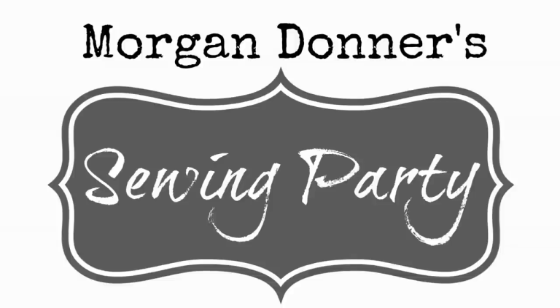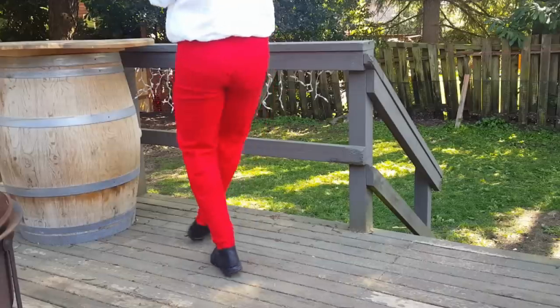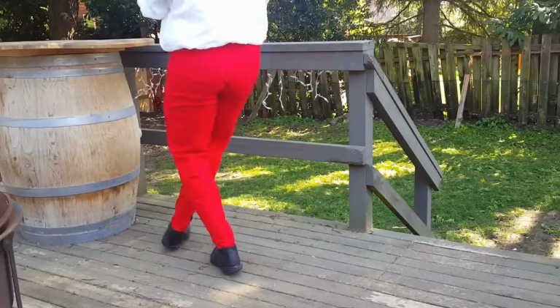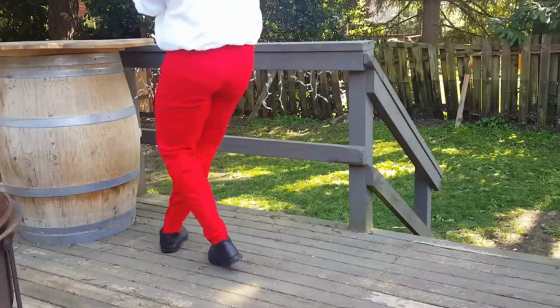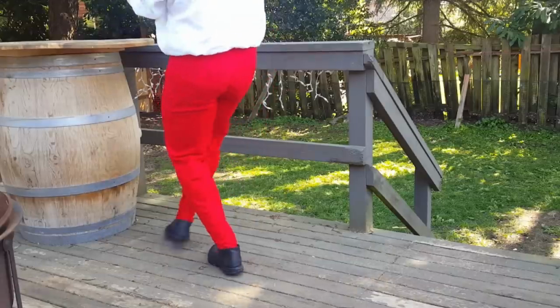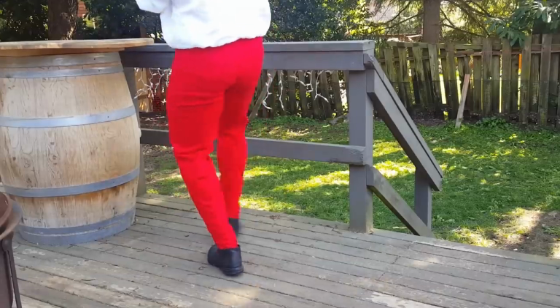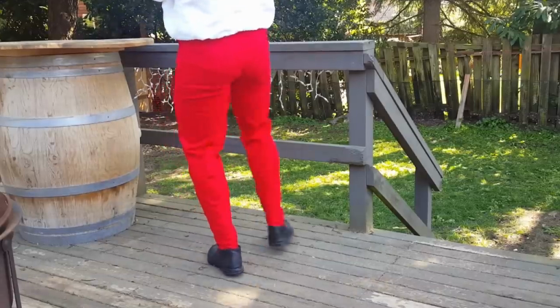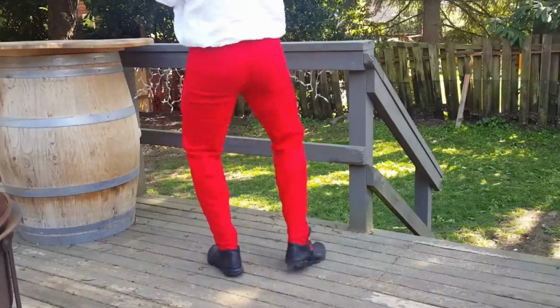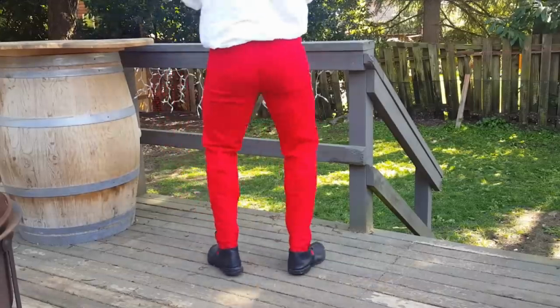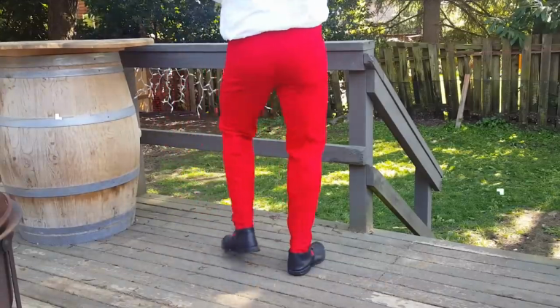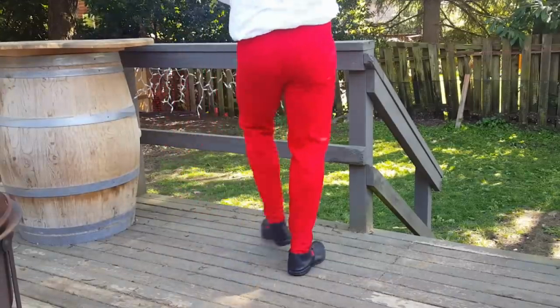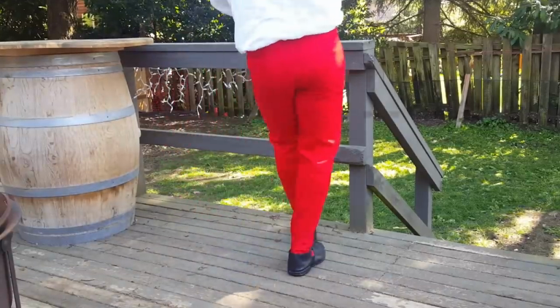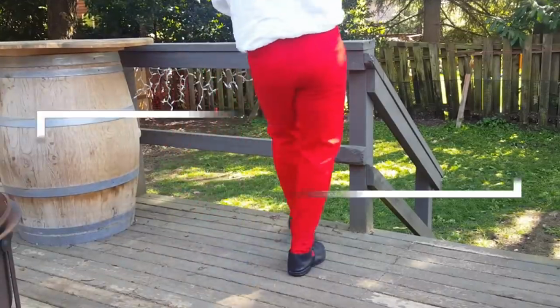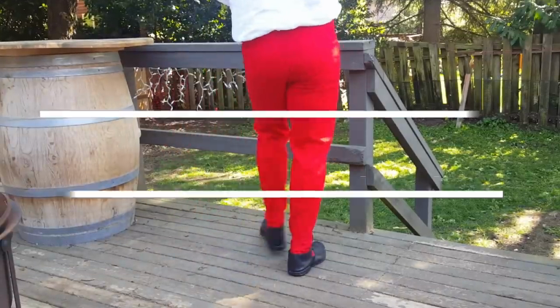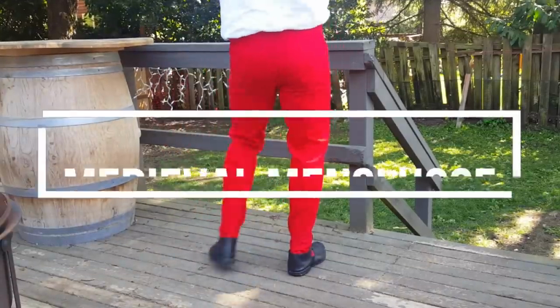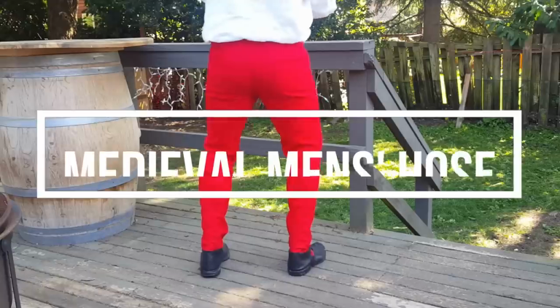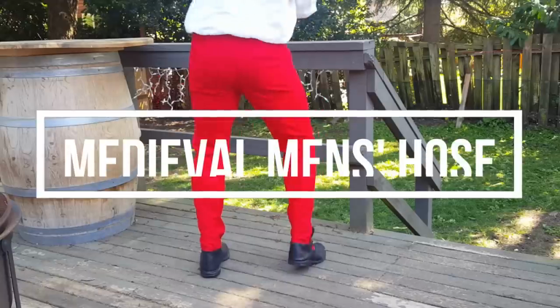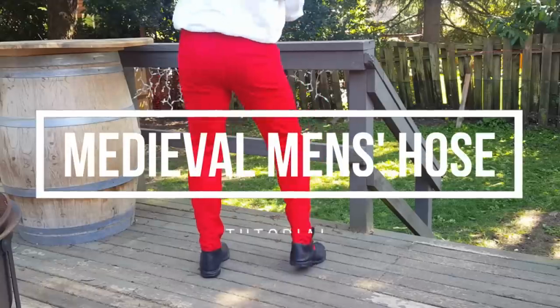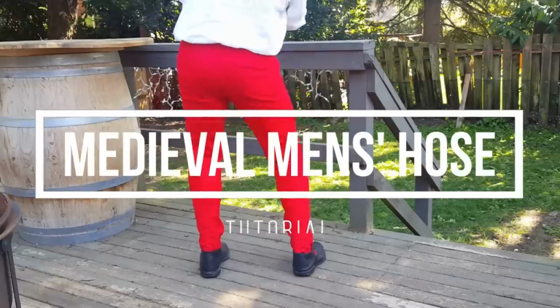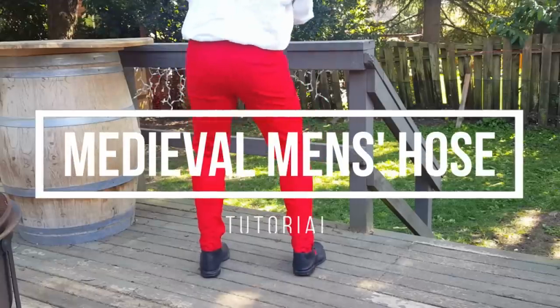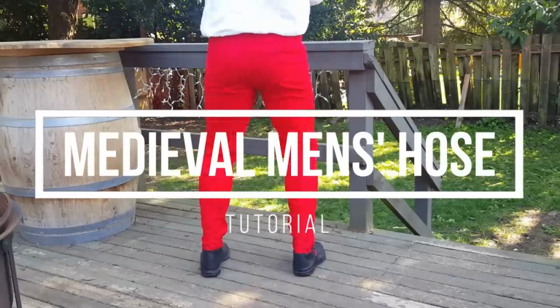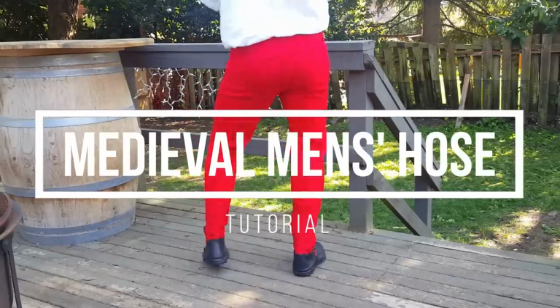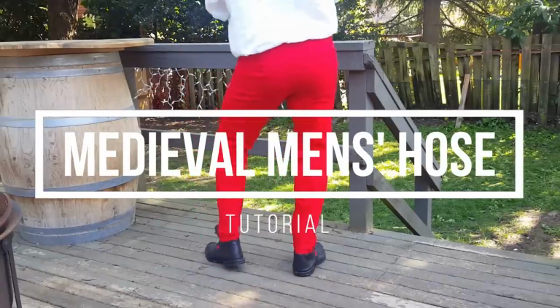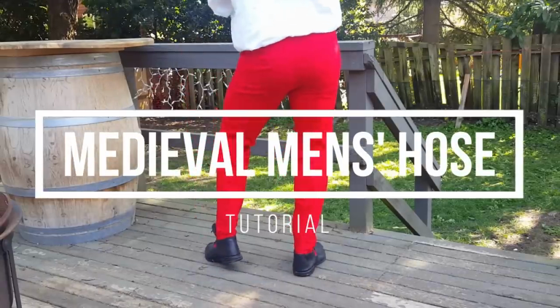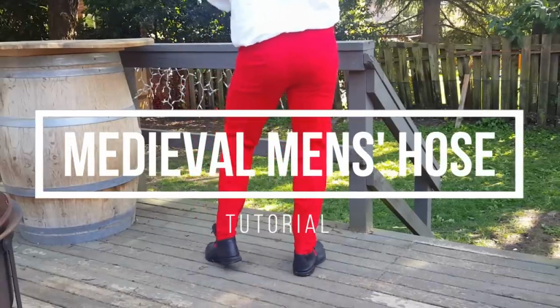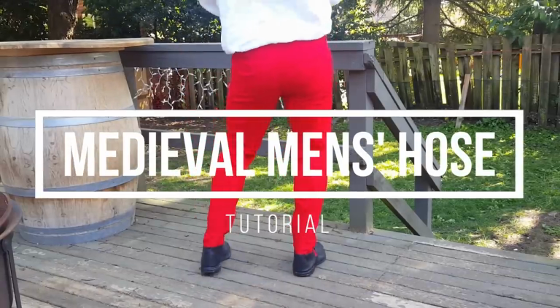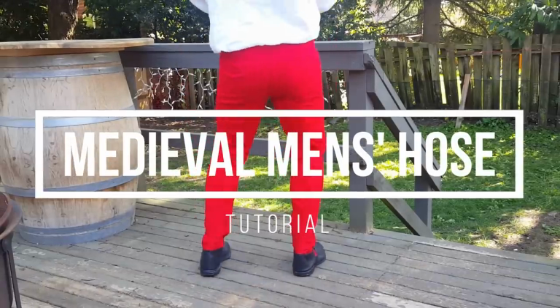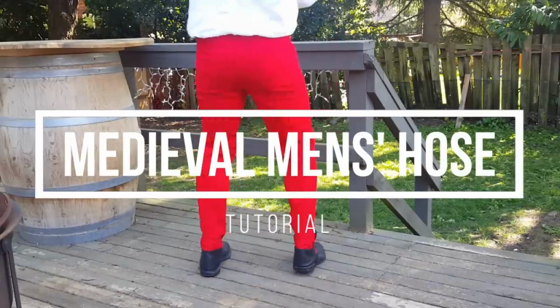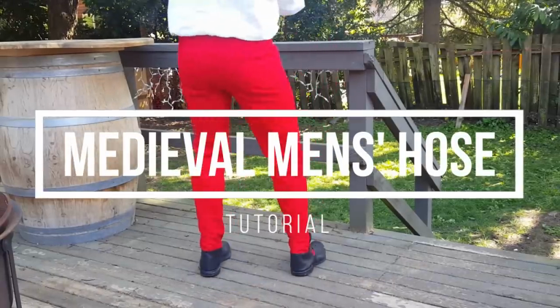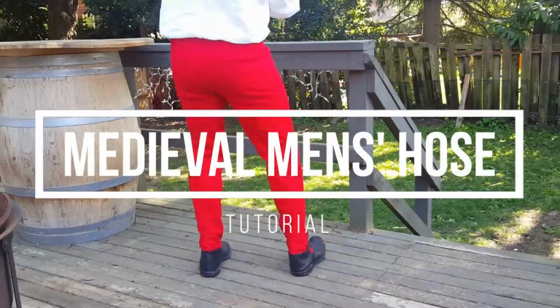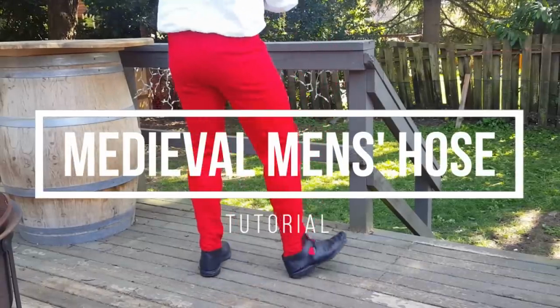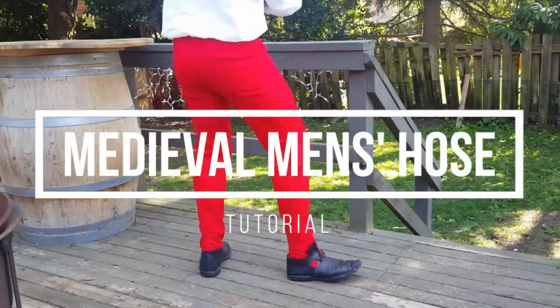Good morning! I'm Morgan Donner, and today's video is going to show you how to make a simple pair of joined hose.